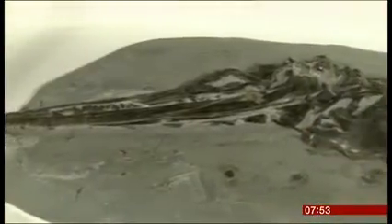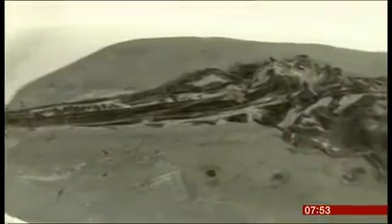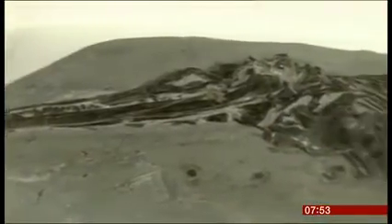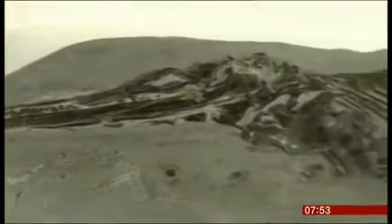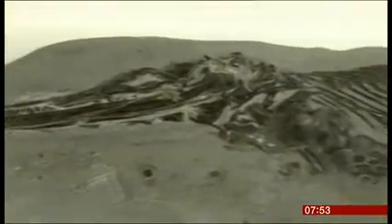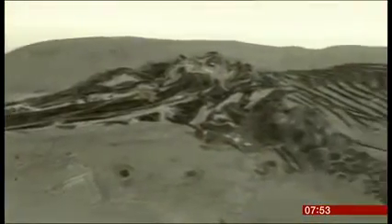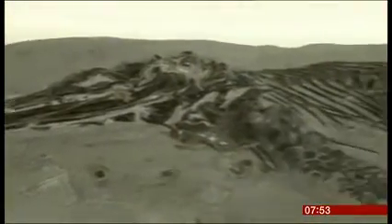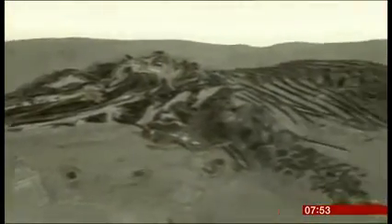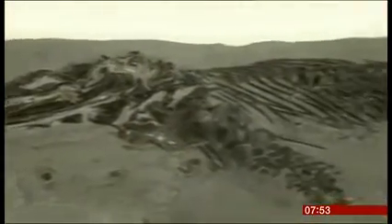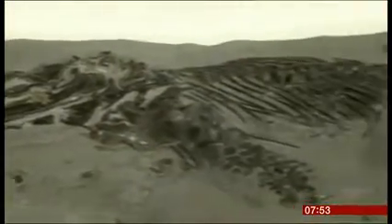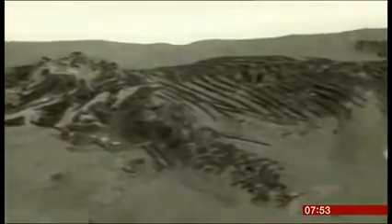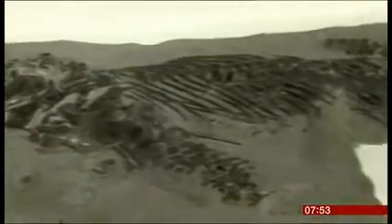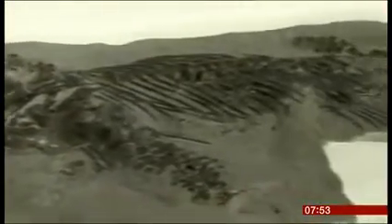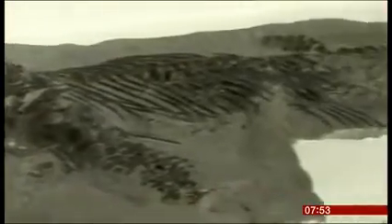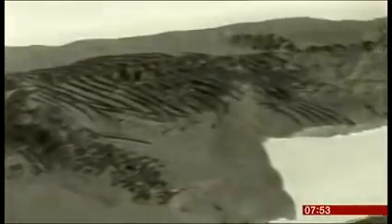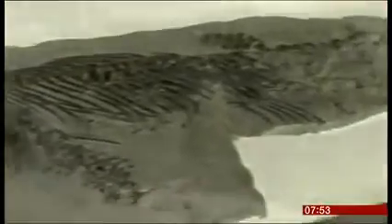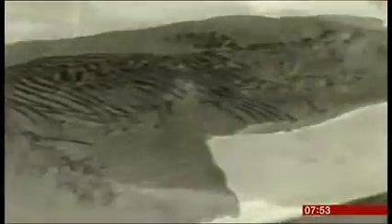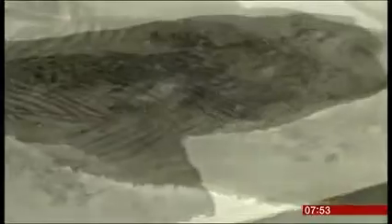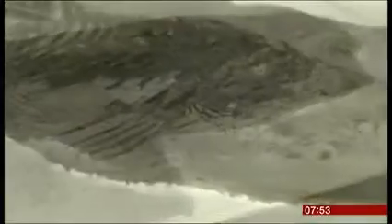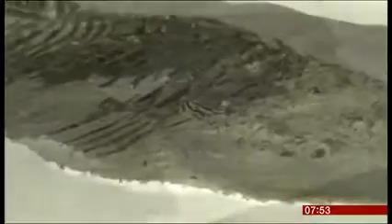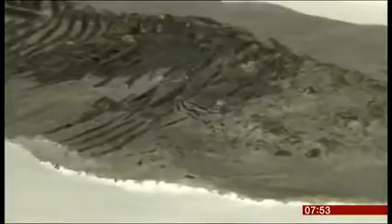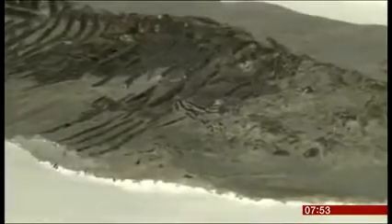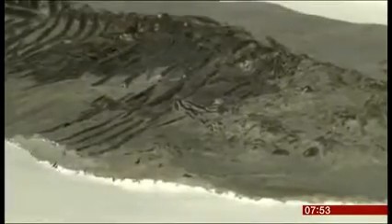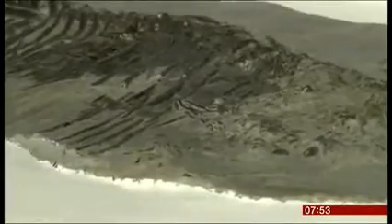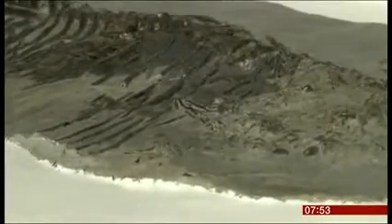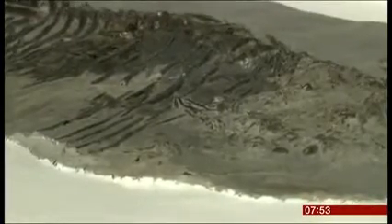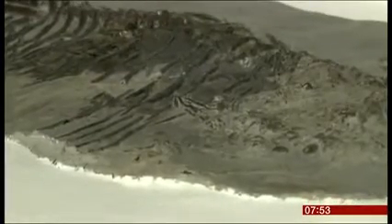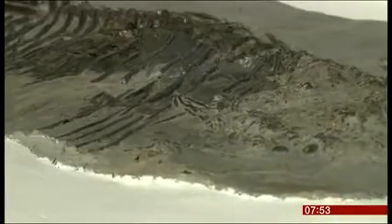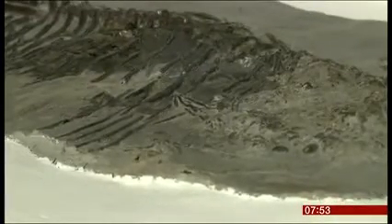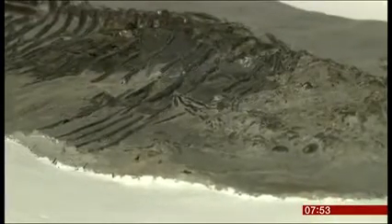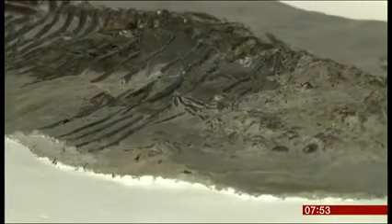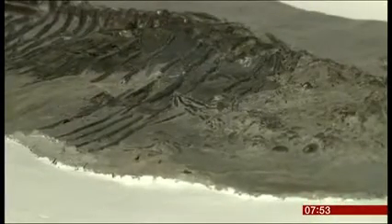189 million years old, and so well preserved that you can even see tiny evidence of the squid it ate for its last meal.